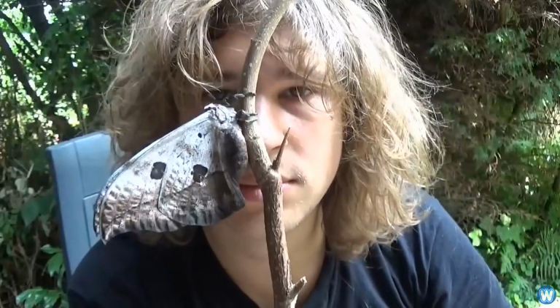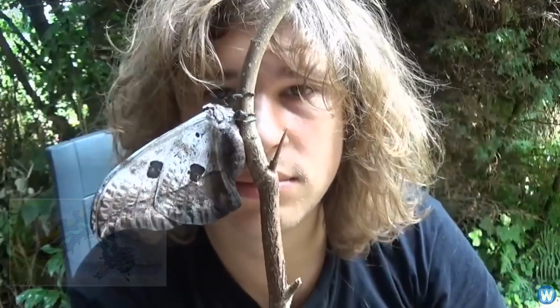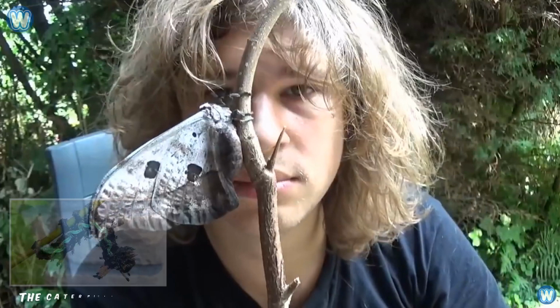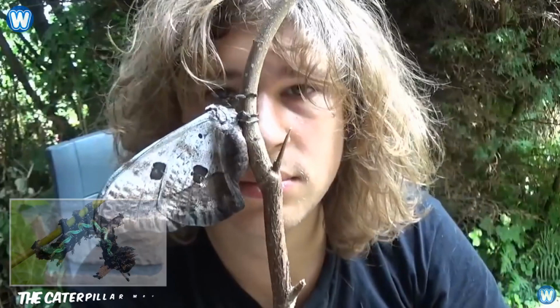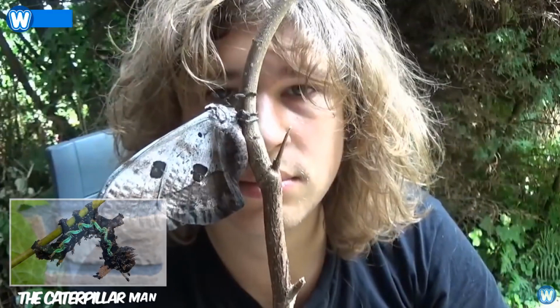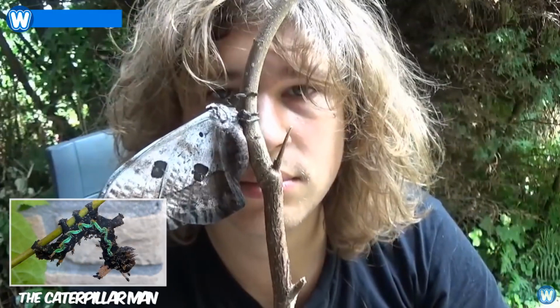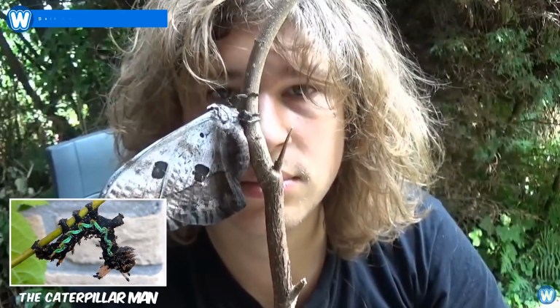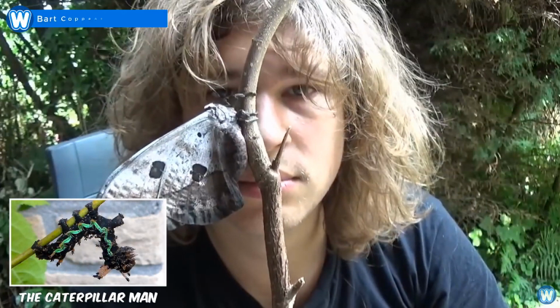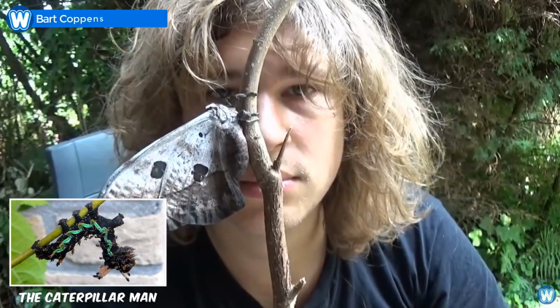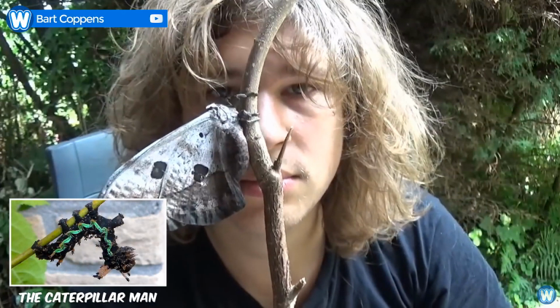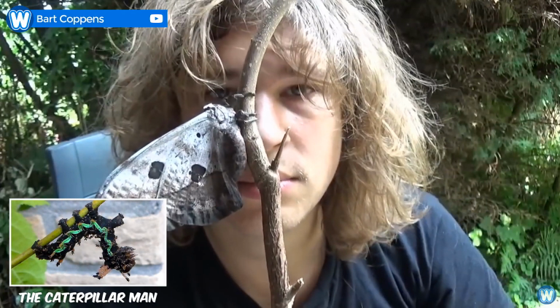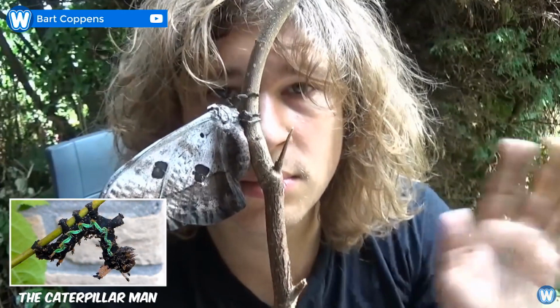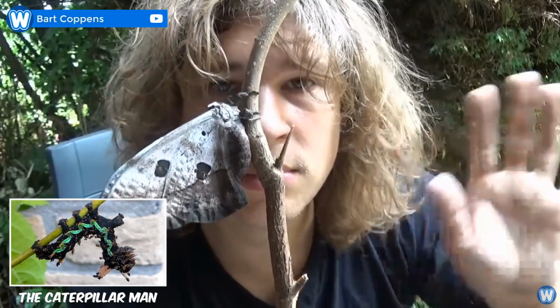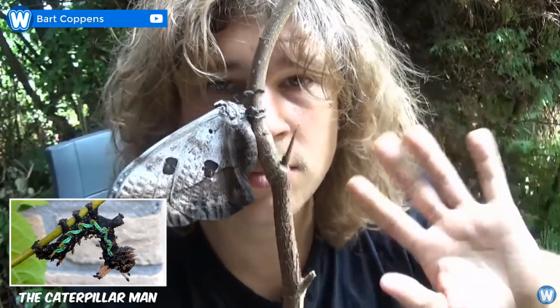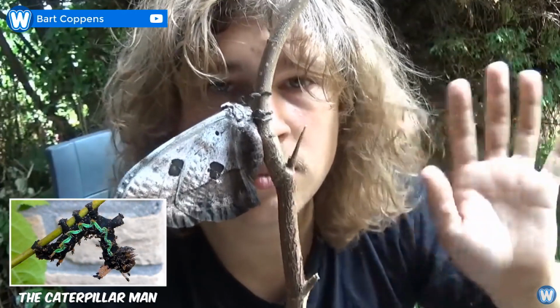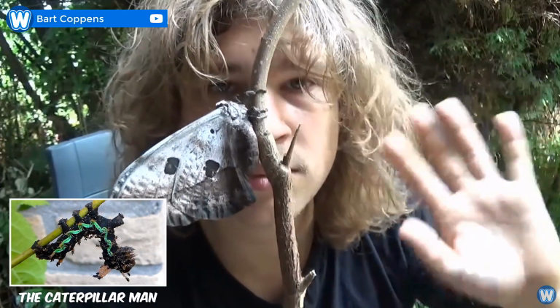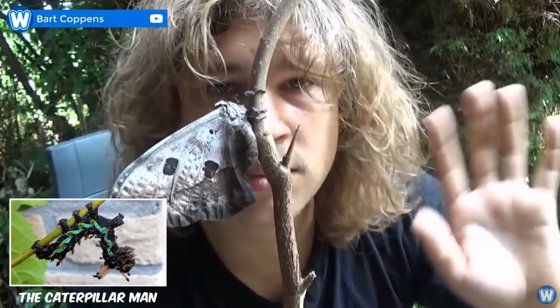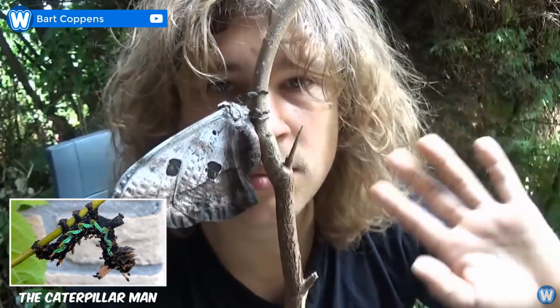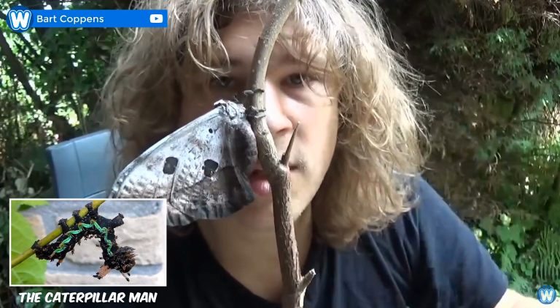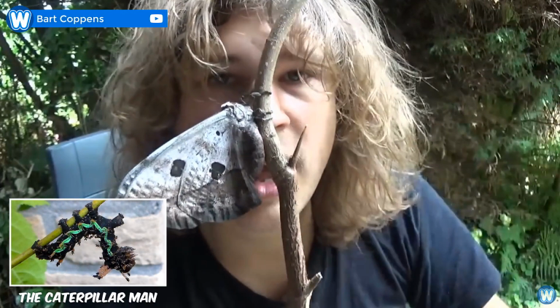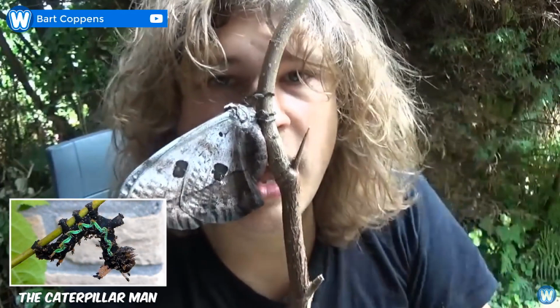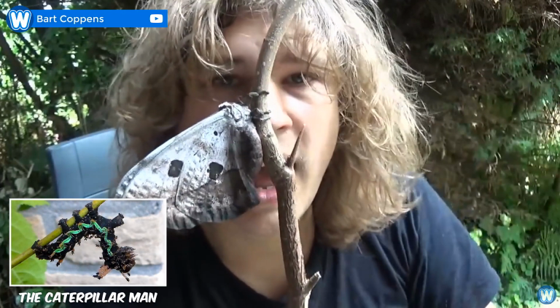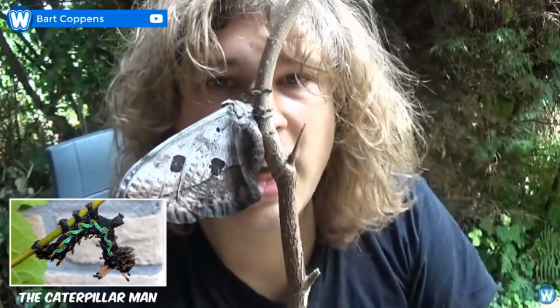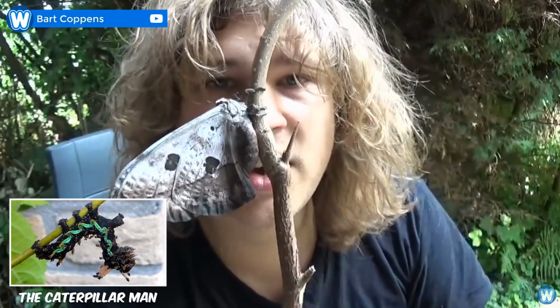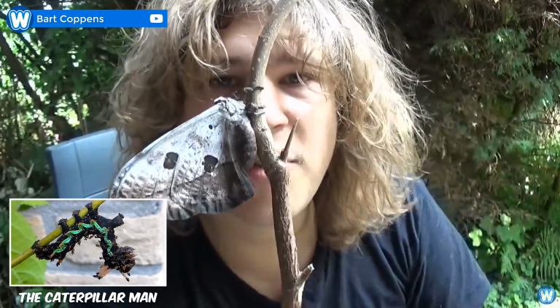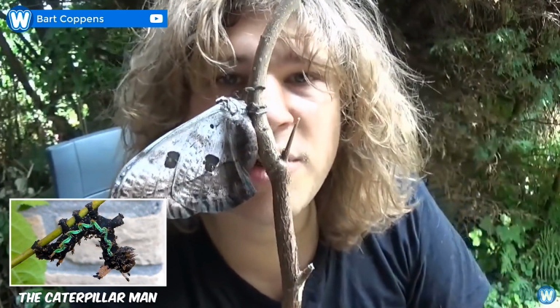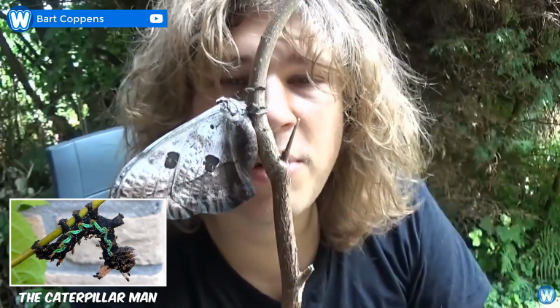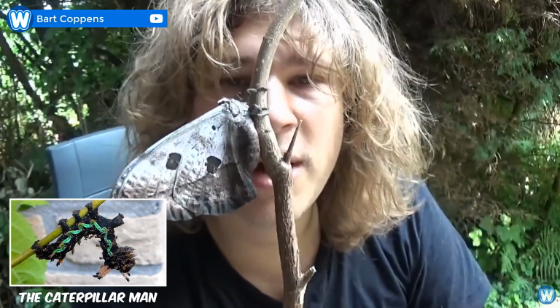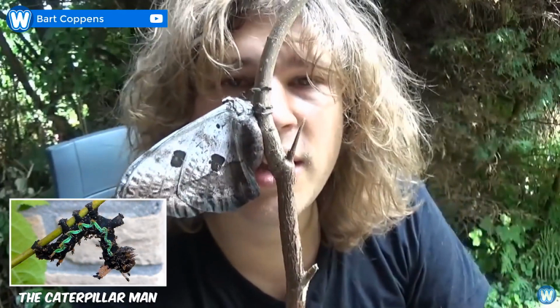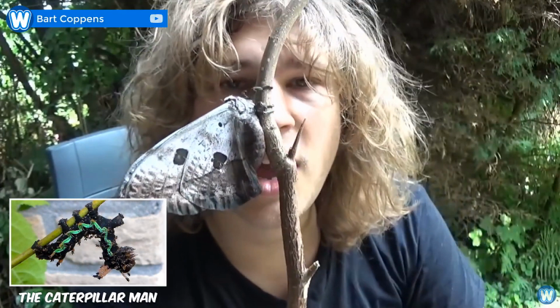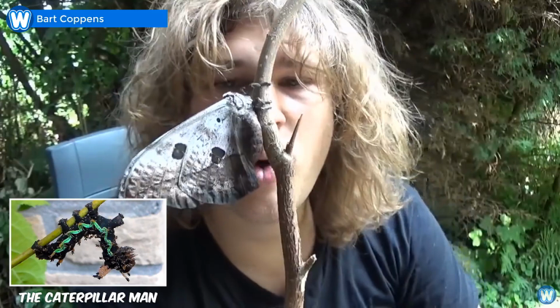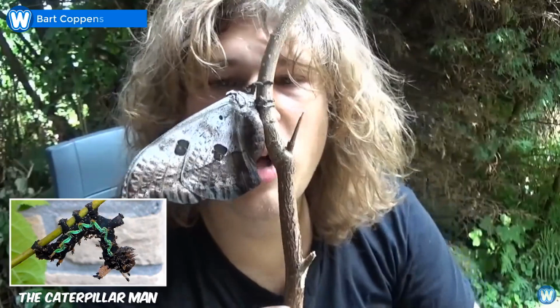Meet Bart Coppens, the Caterpillar Man, who has some alien-looking caterpillars in his collection.